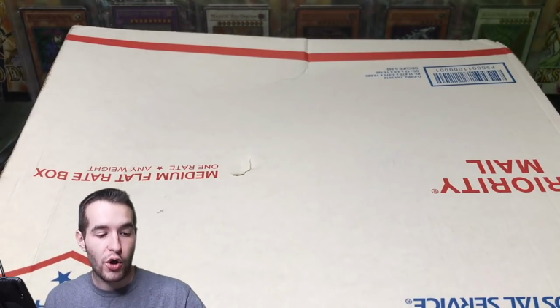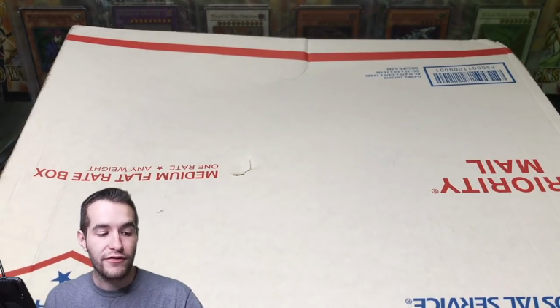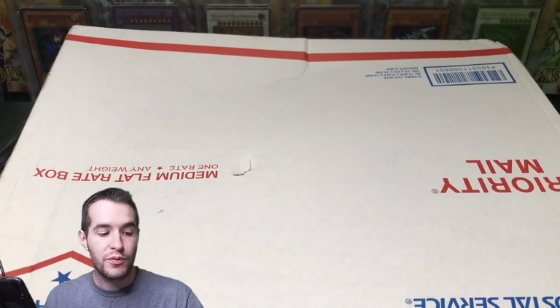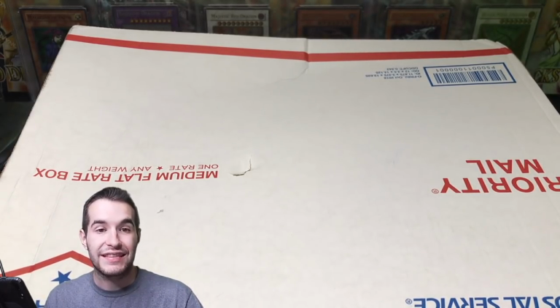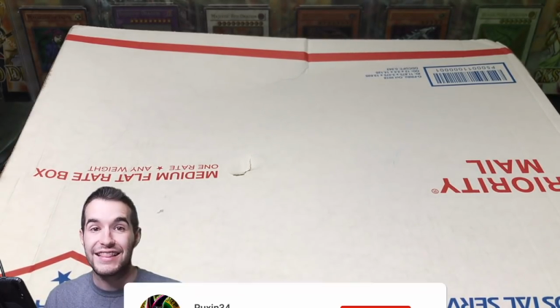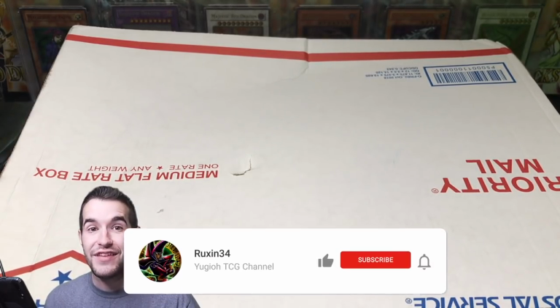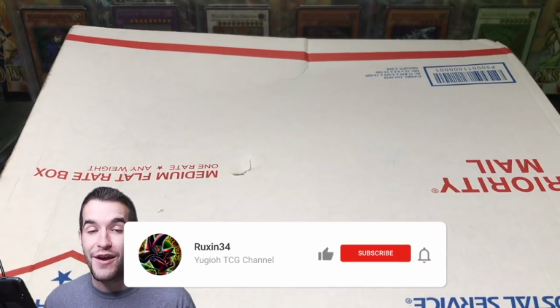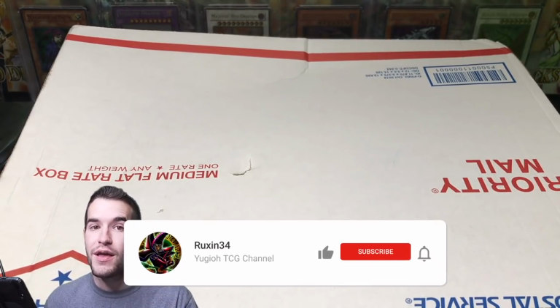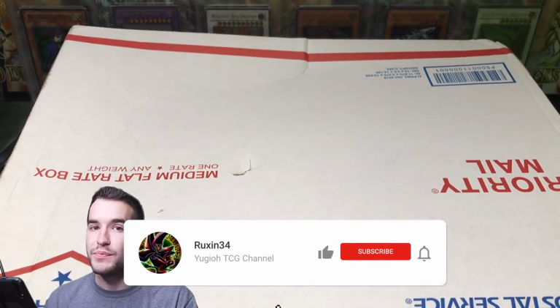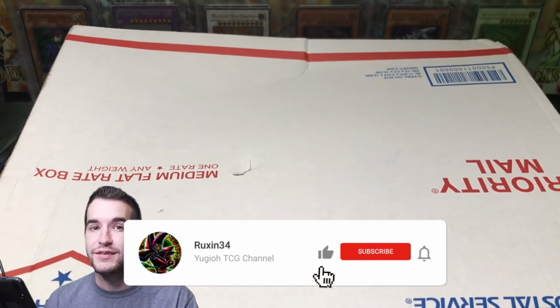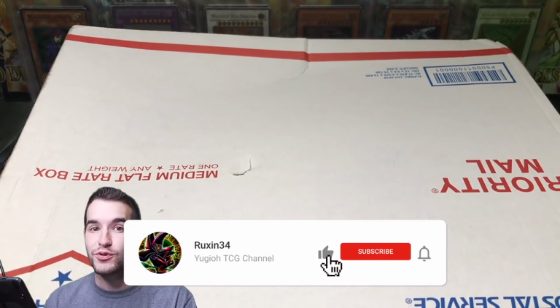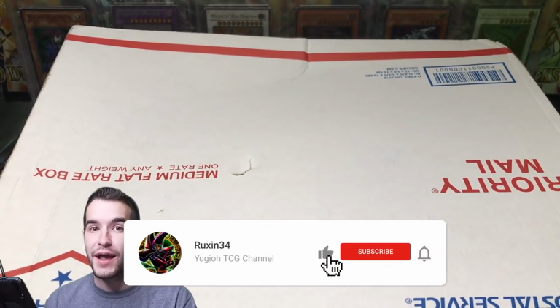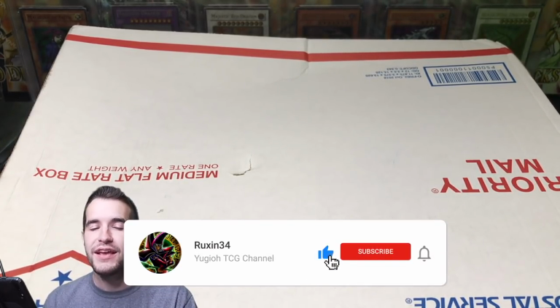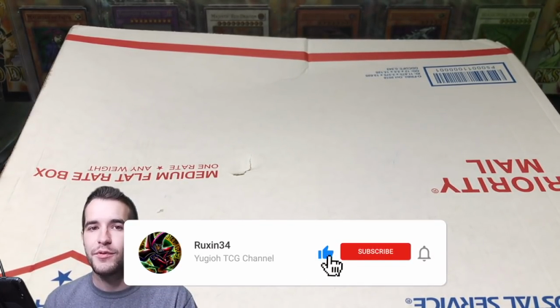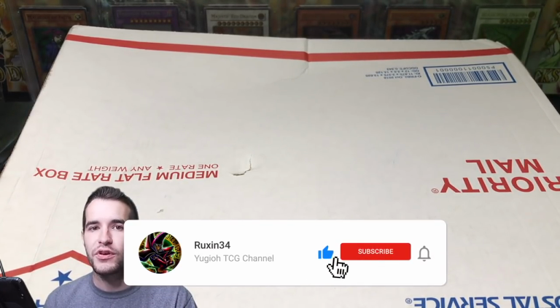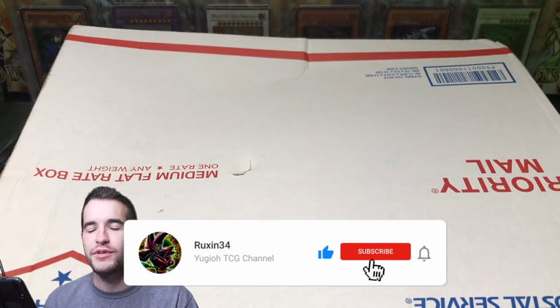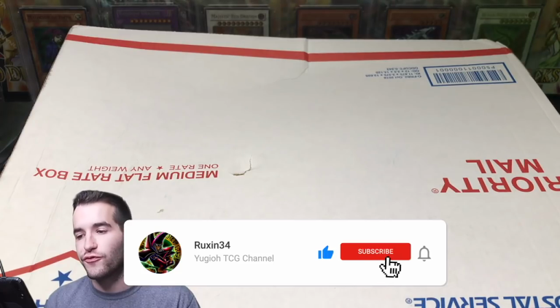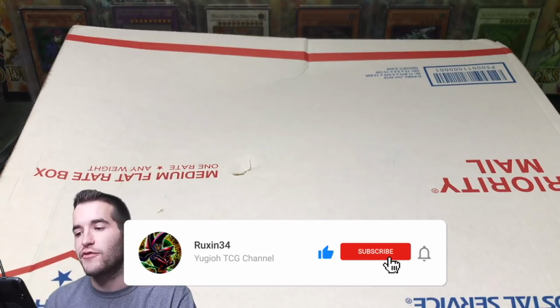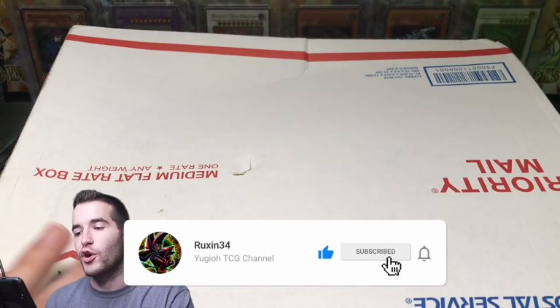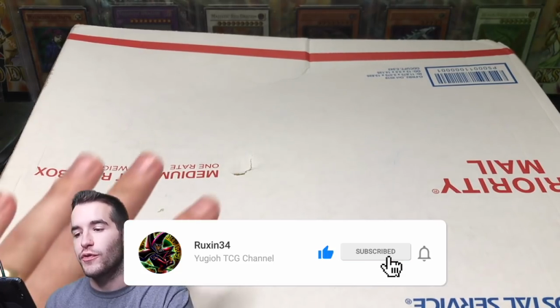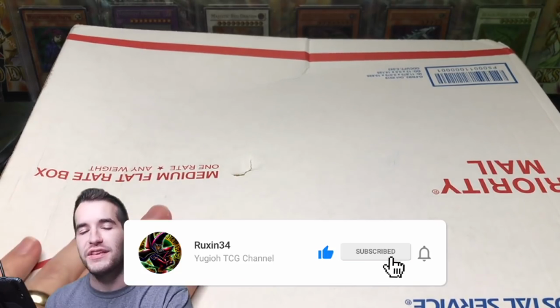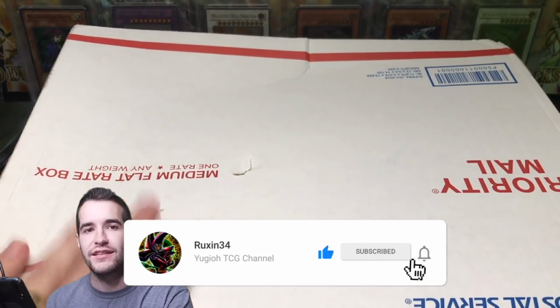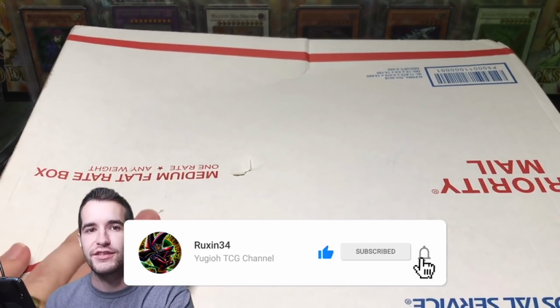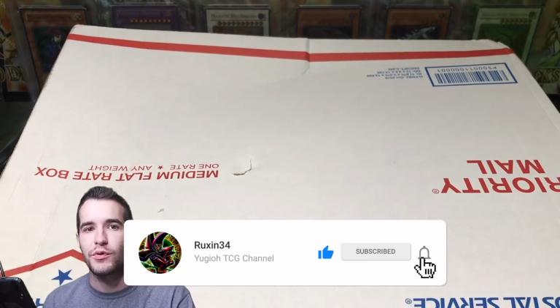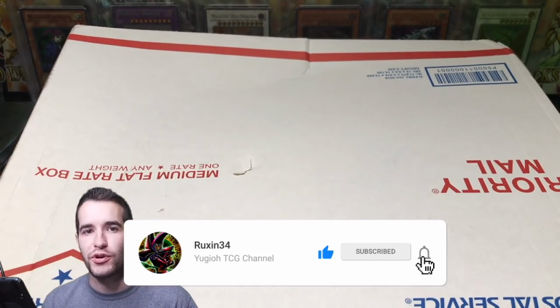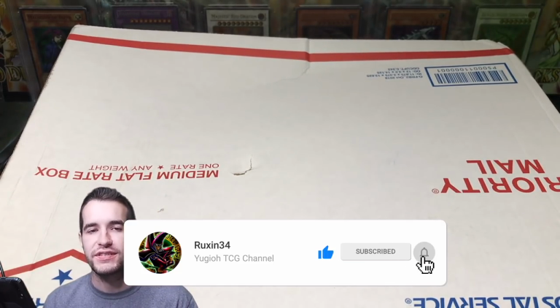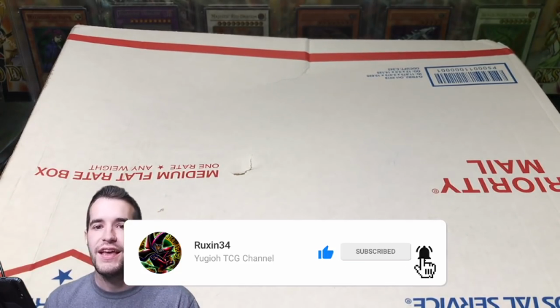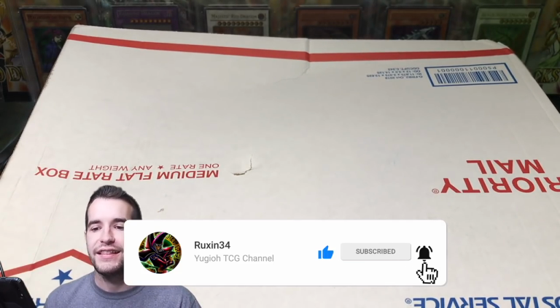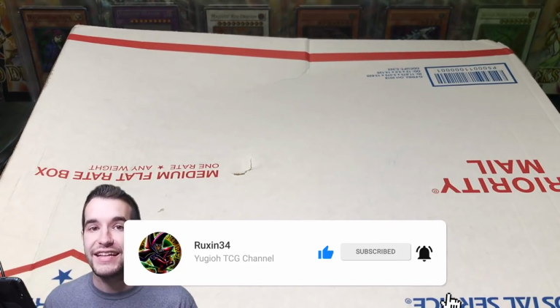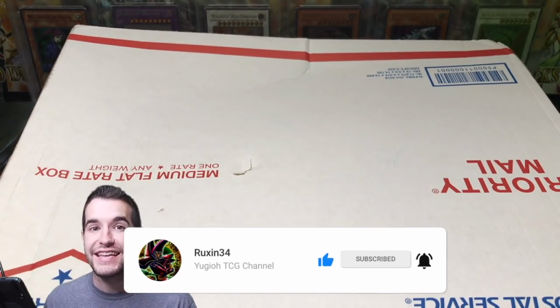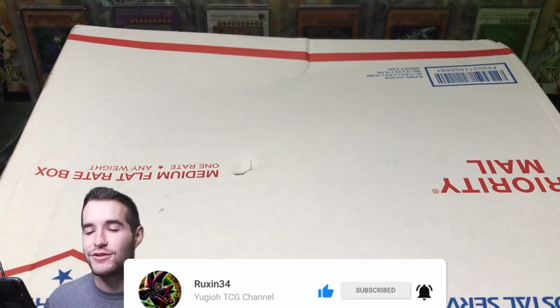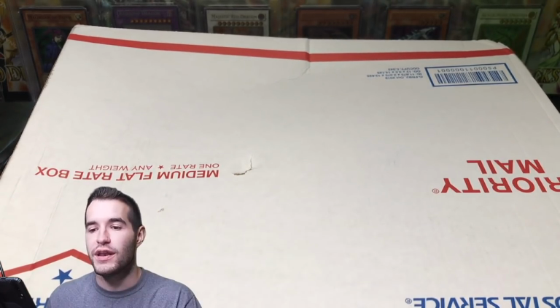All you have to do is like the video, be subscribed, and let me know in the comments your favorite card from this collection that we purchased. Let's get into it.